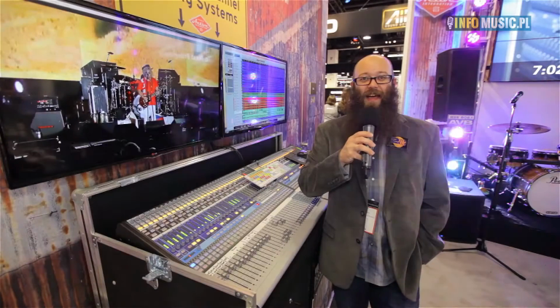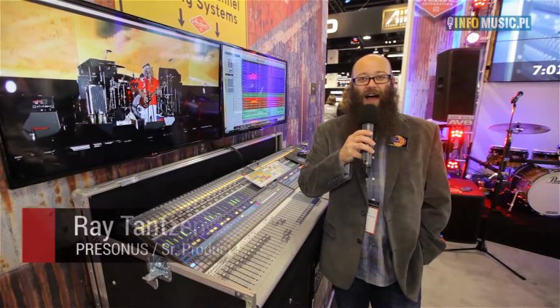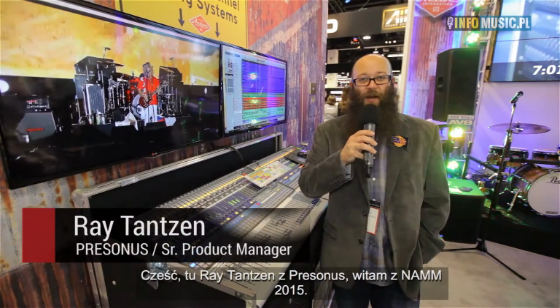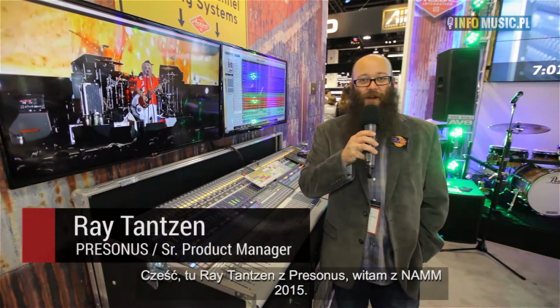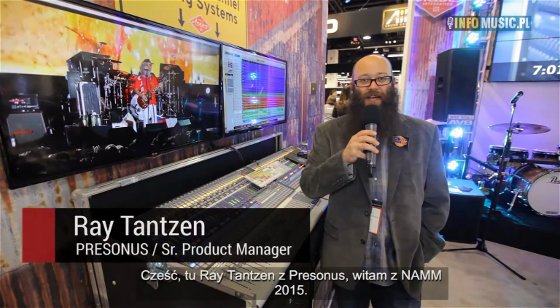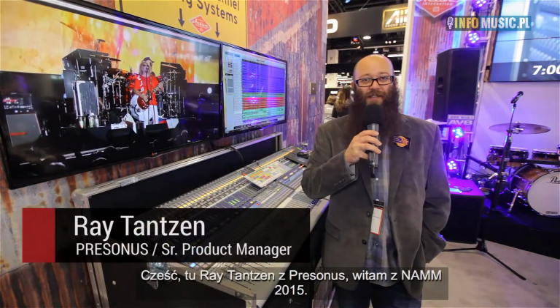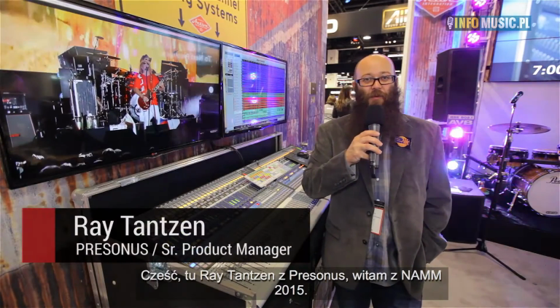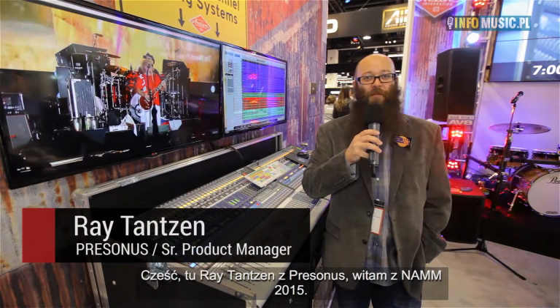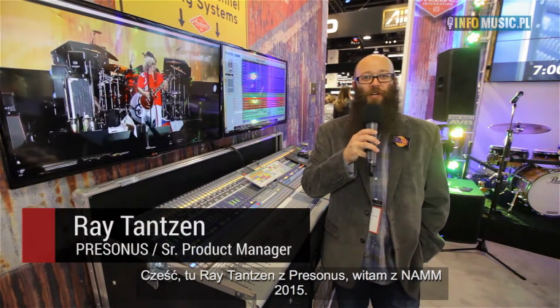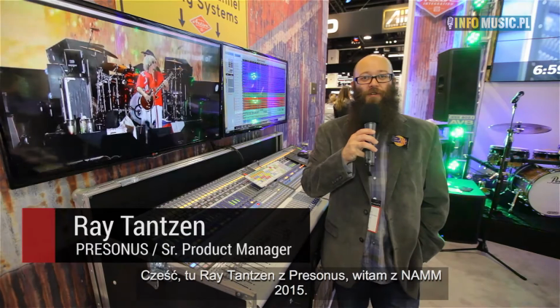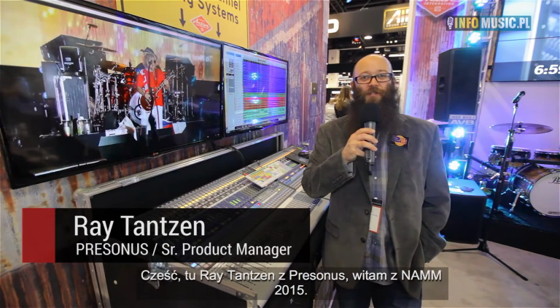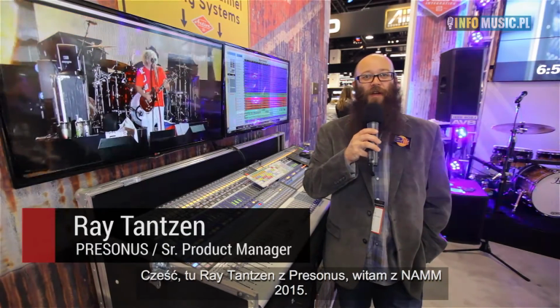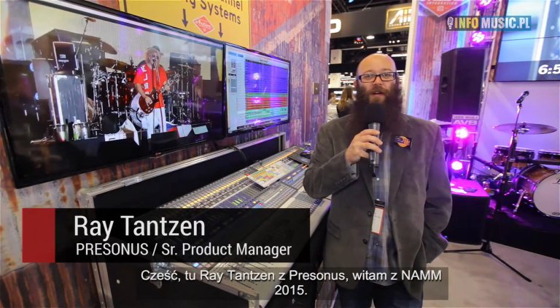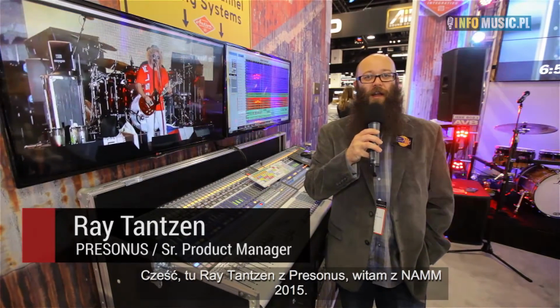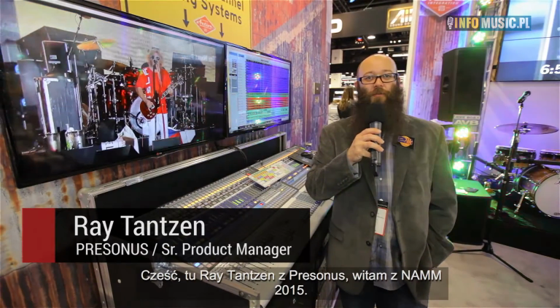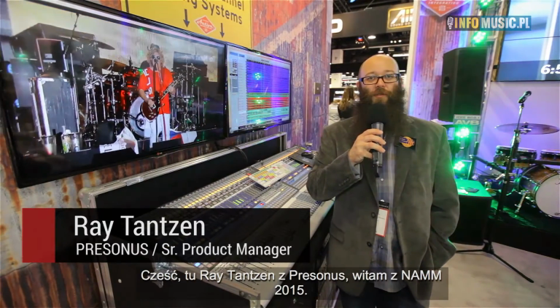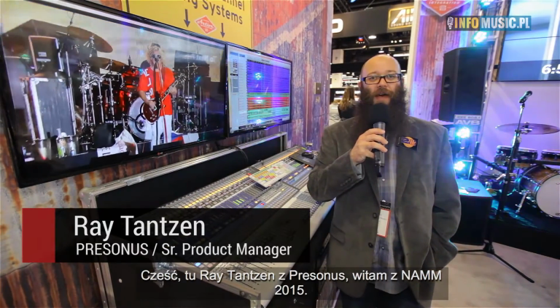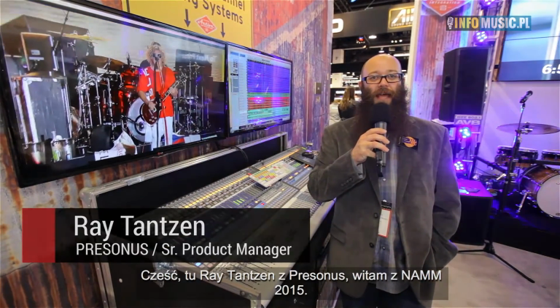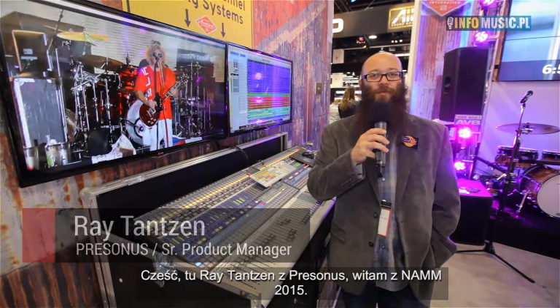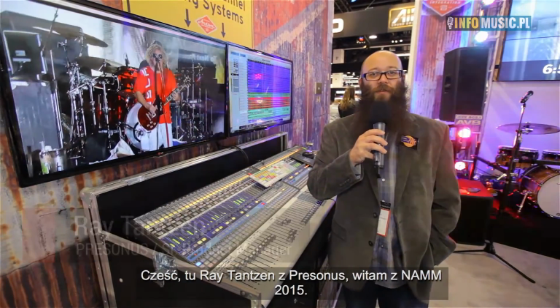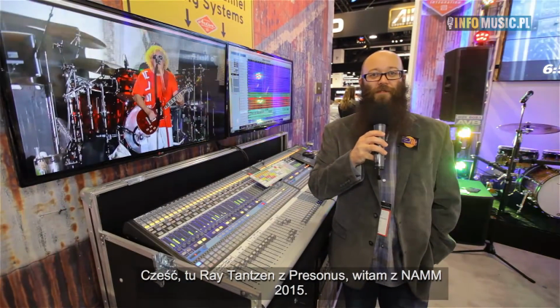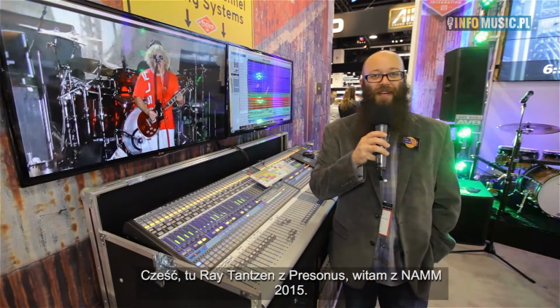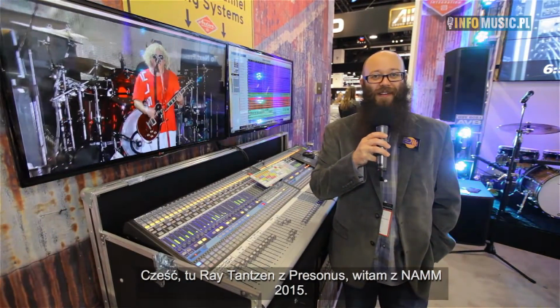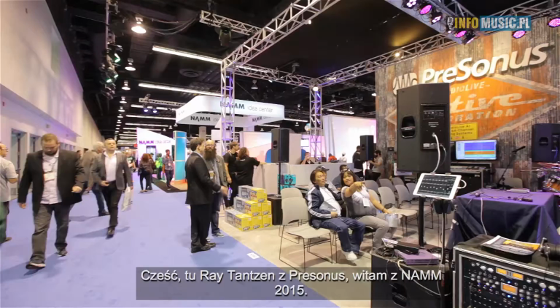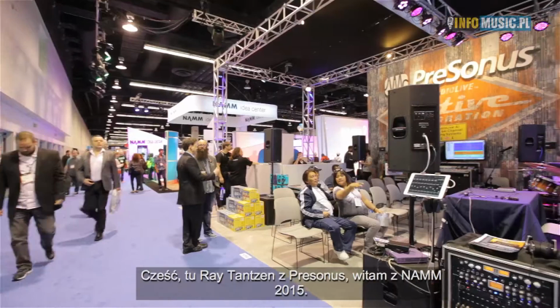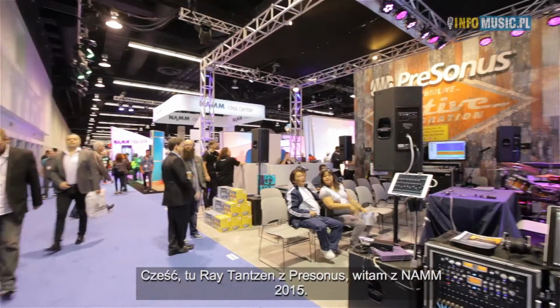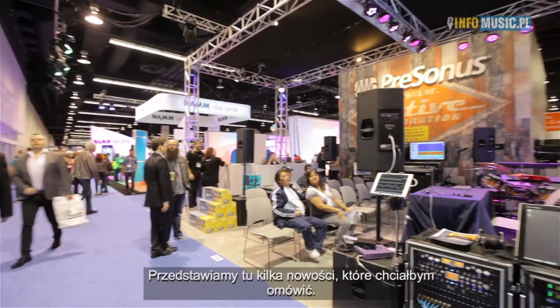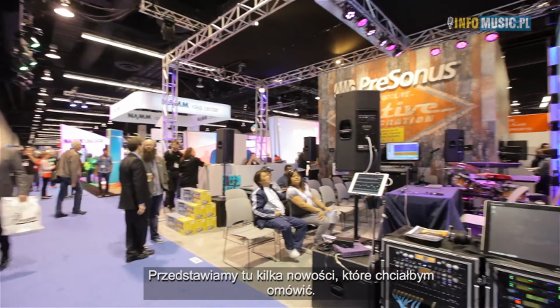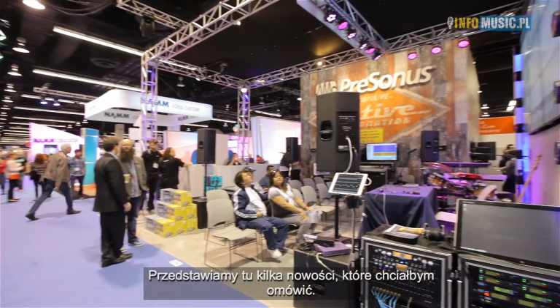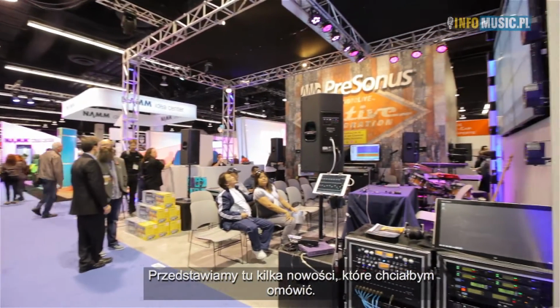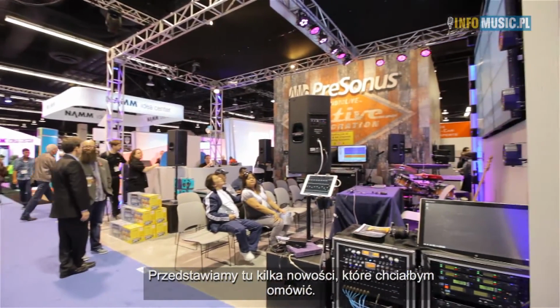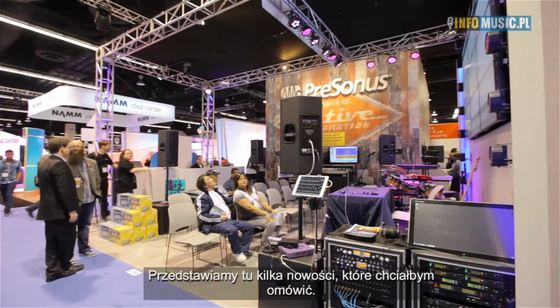Hi, I'm Ray Tanzan, product manager at Personas. We're here at our booth at NAMM 2015. We've got a couple of new things we'd like to talk about.